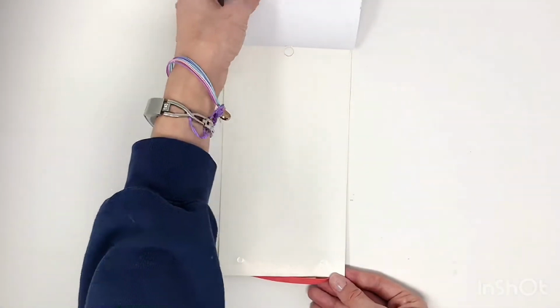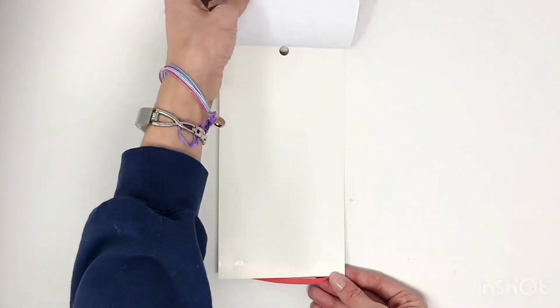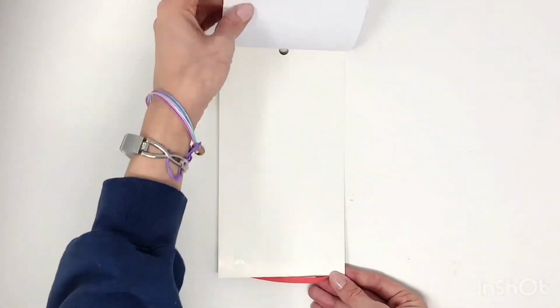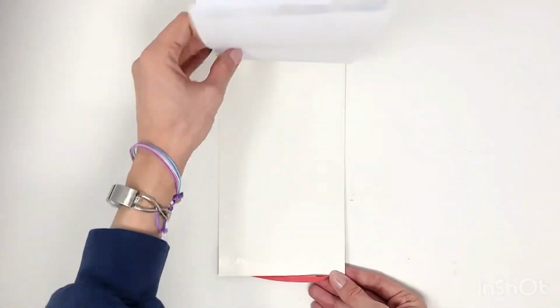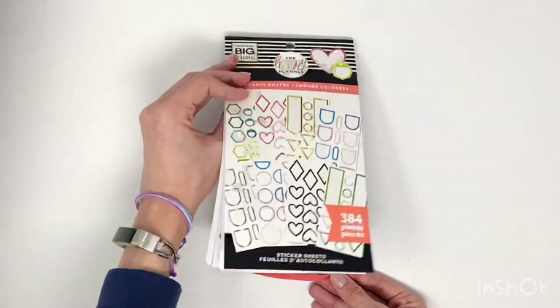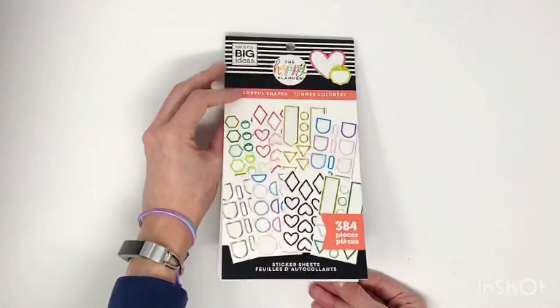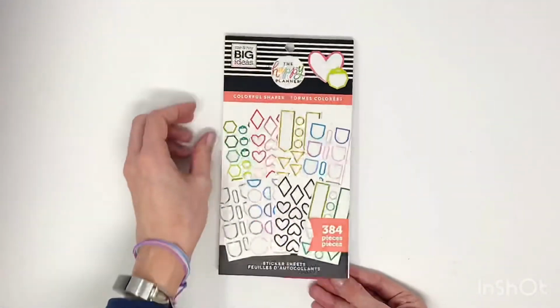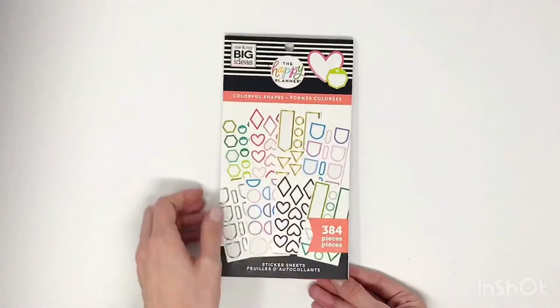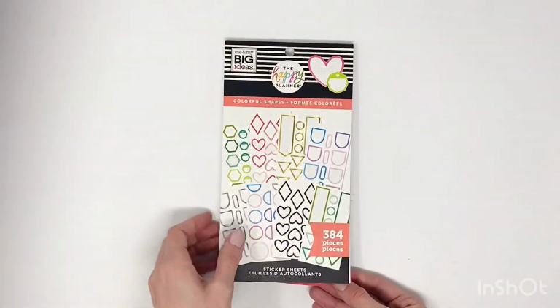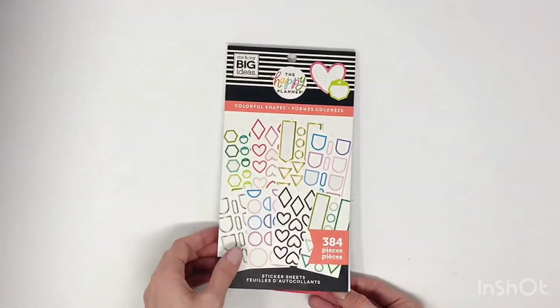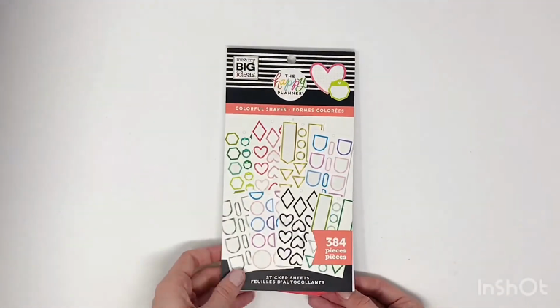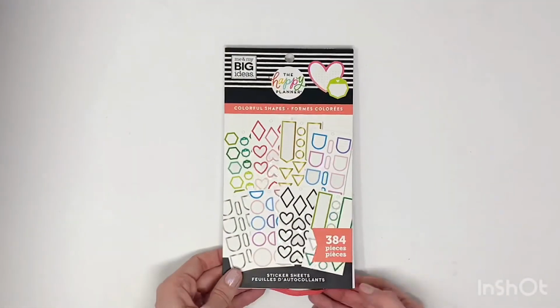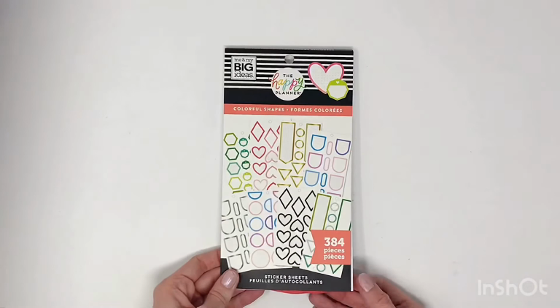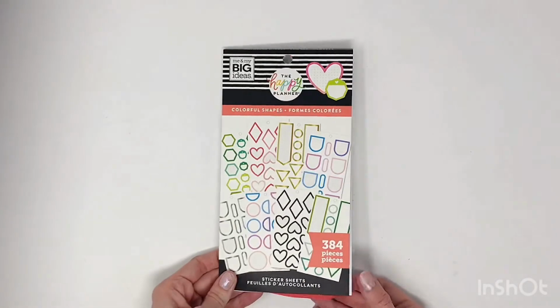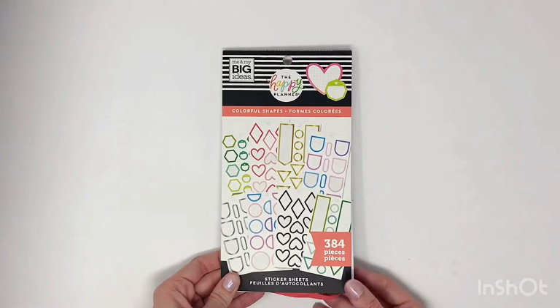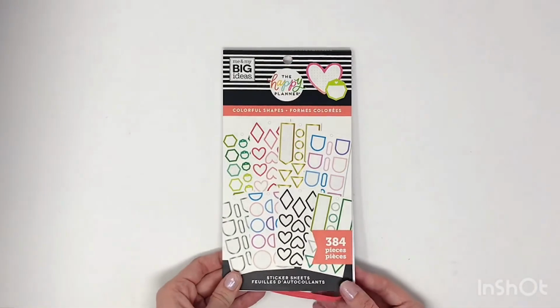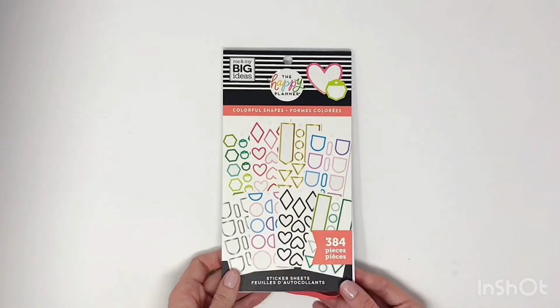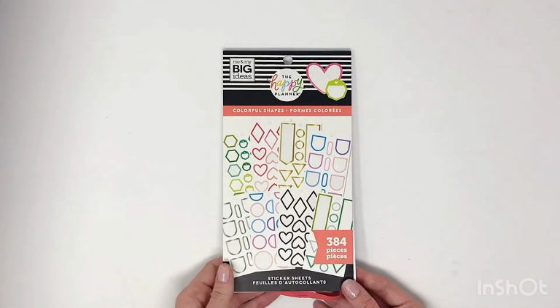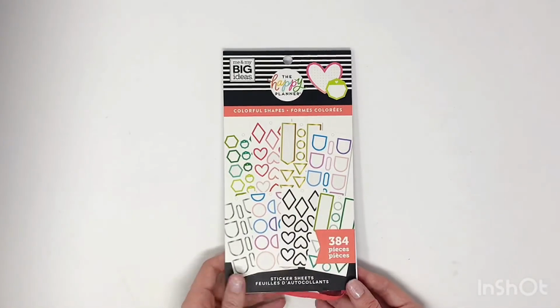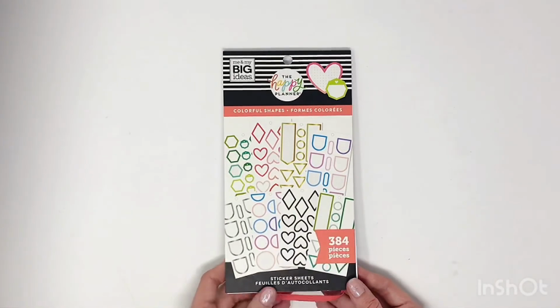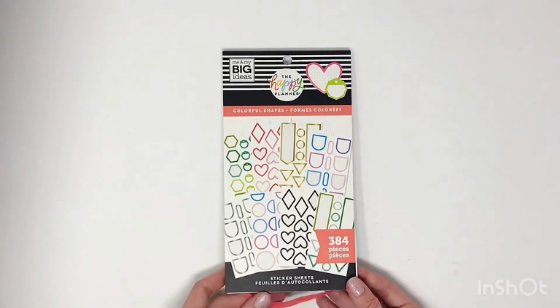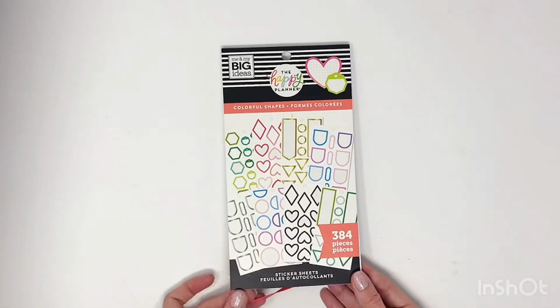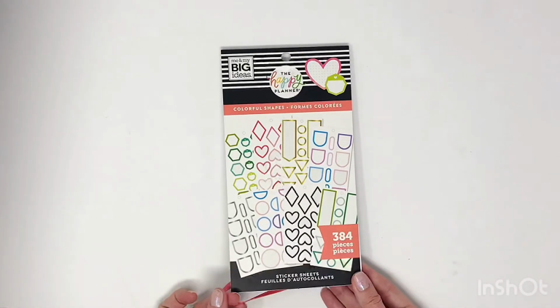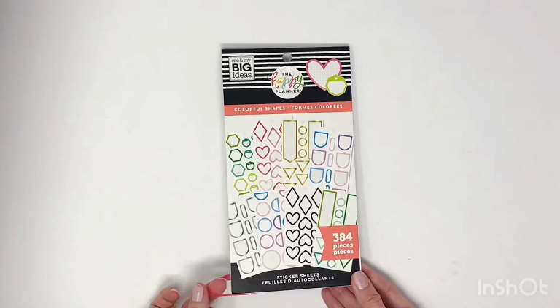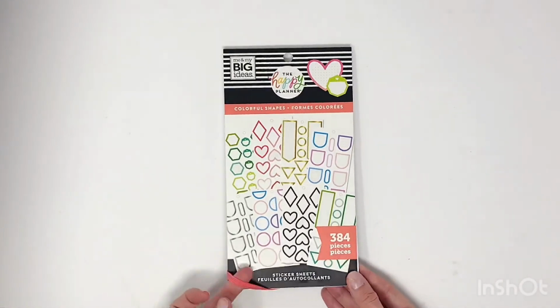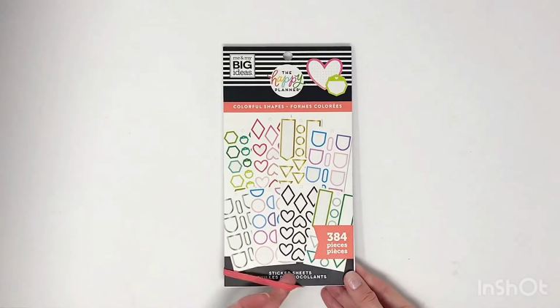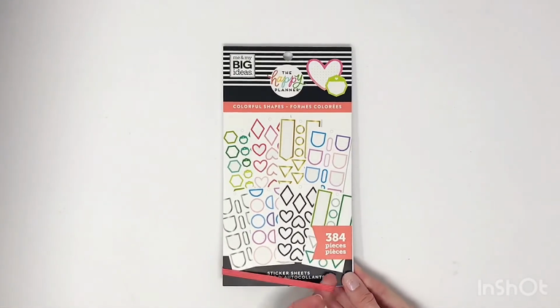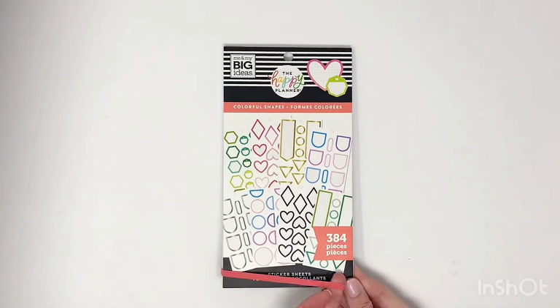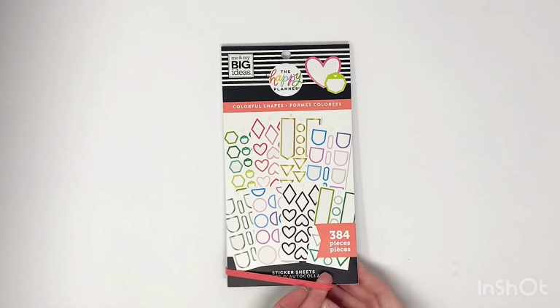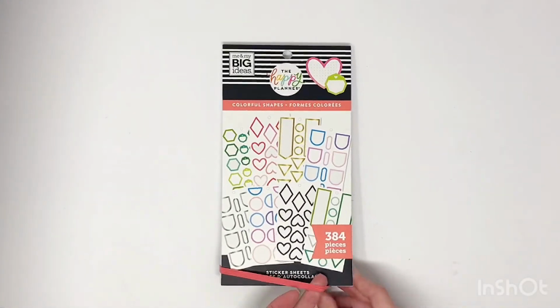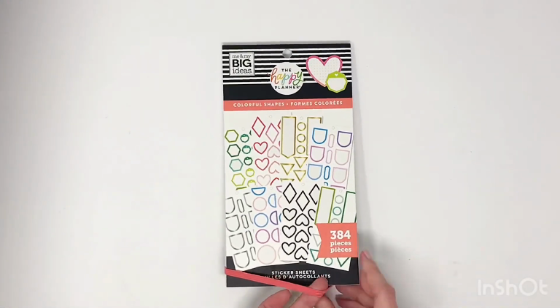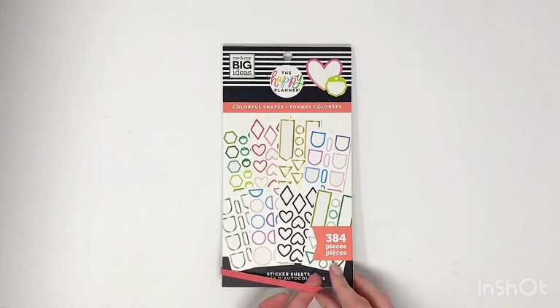Everything in these colorful shapes is so cool. I can't wait to whip this out and start using this.